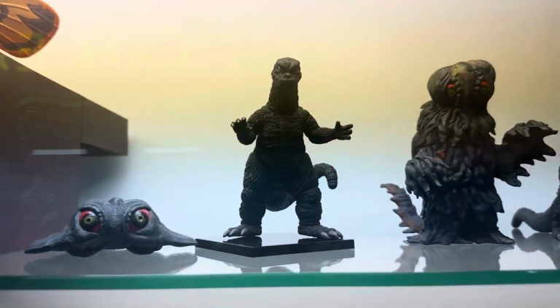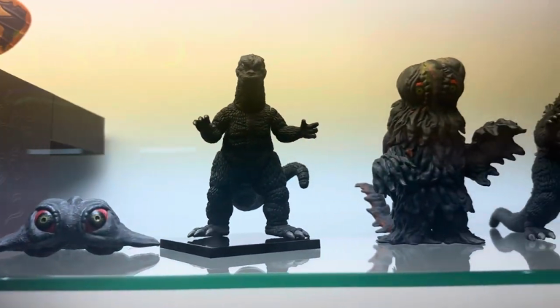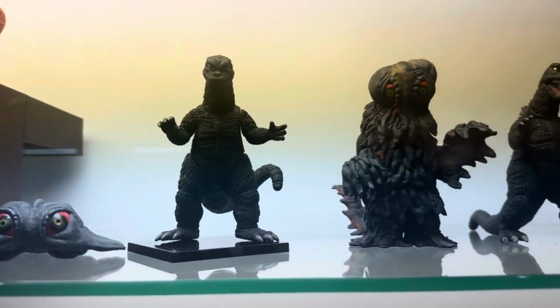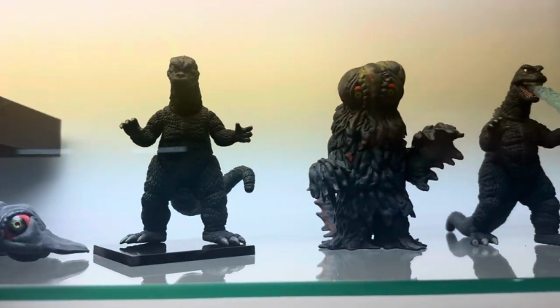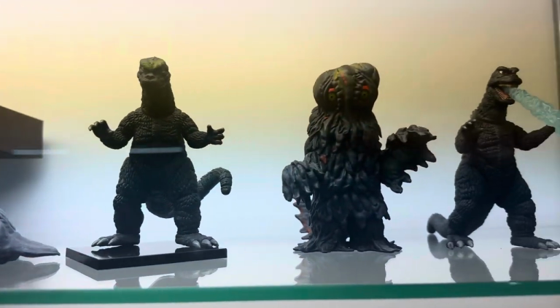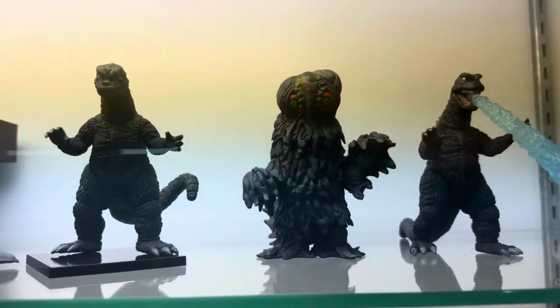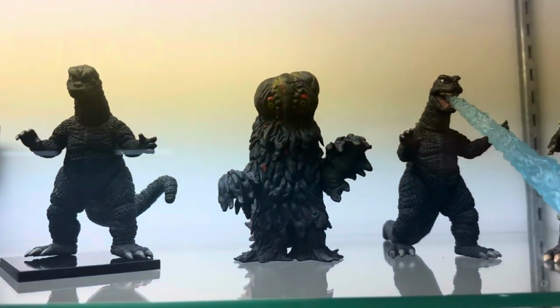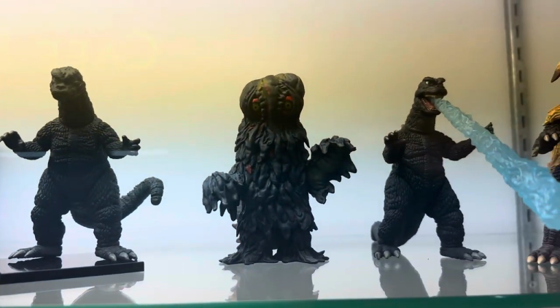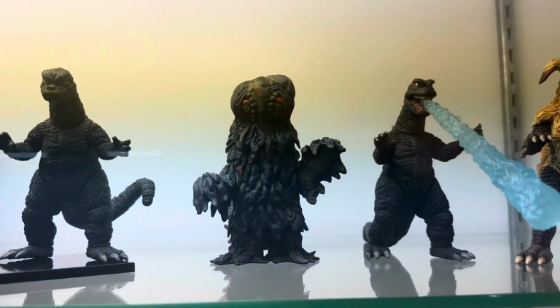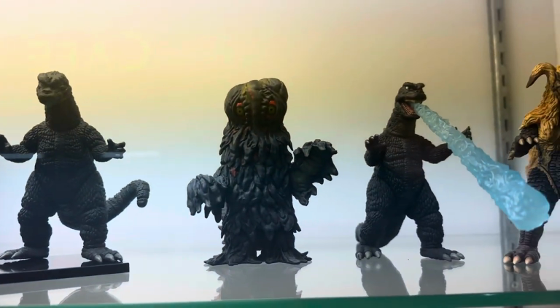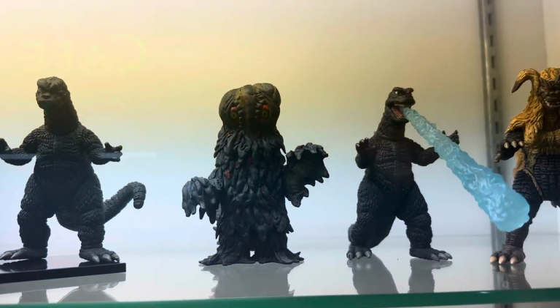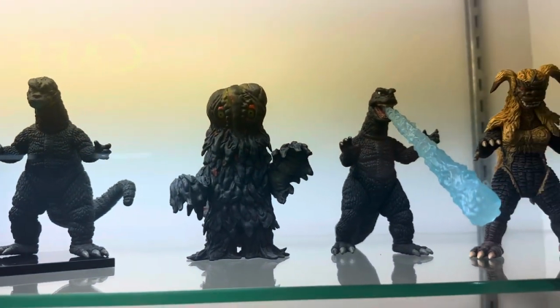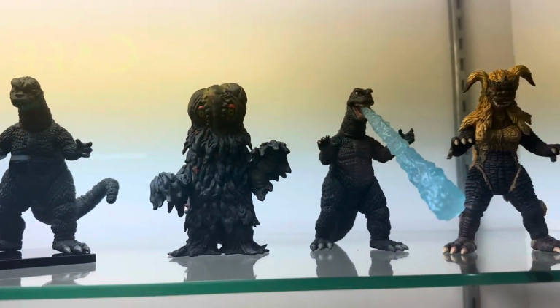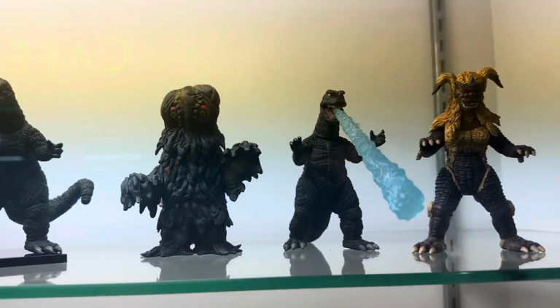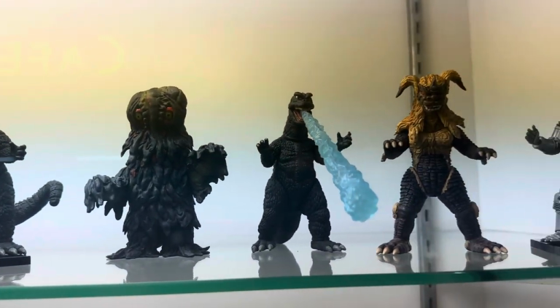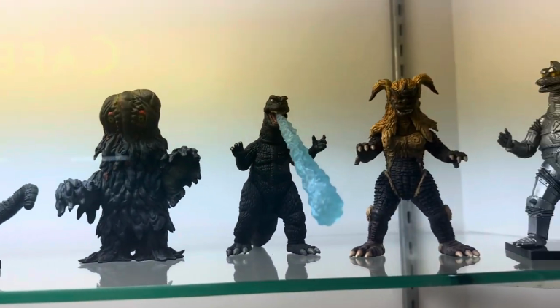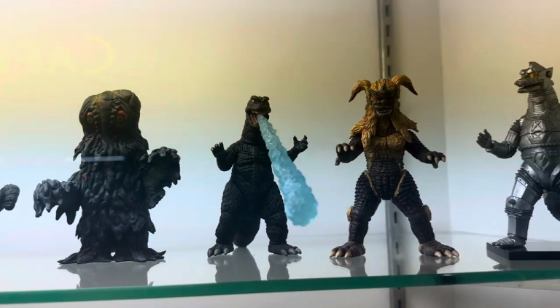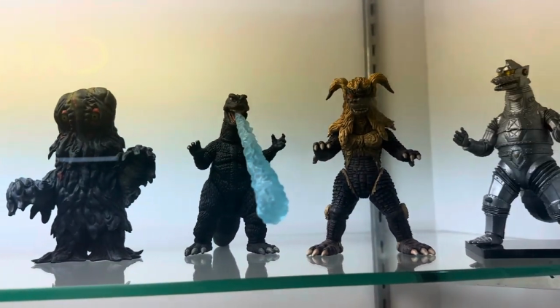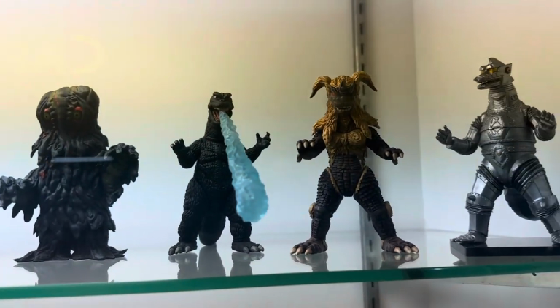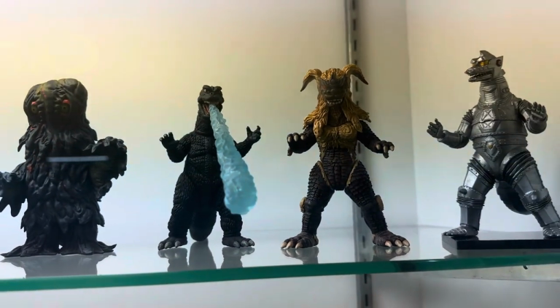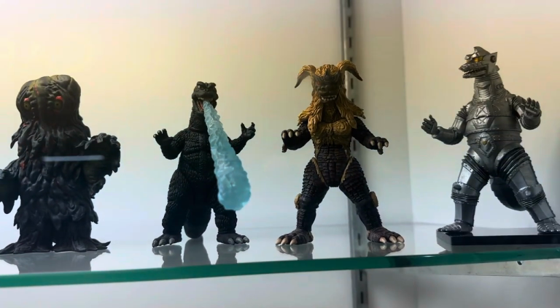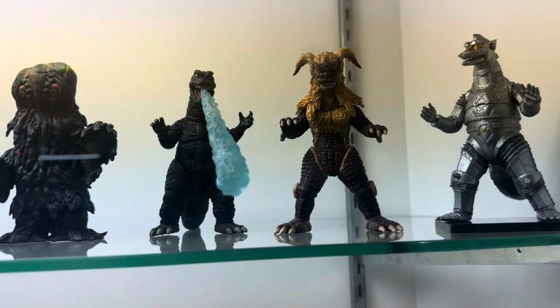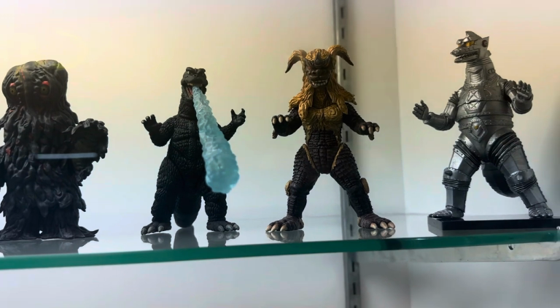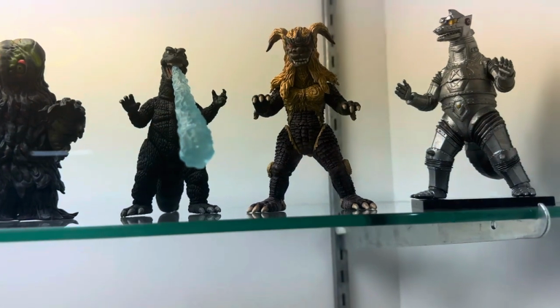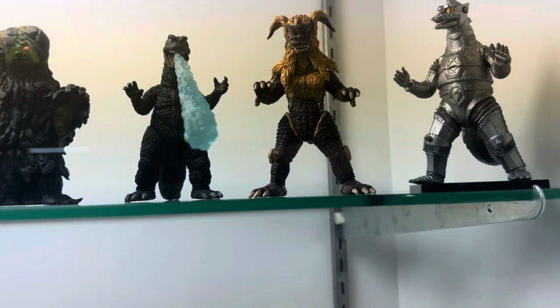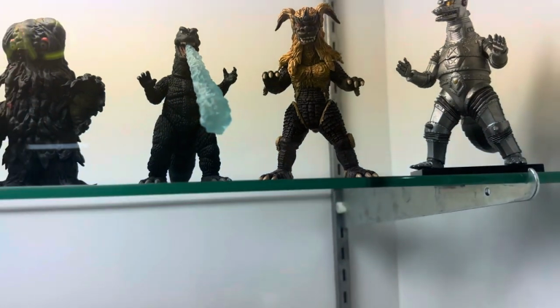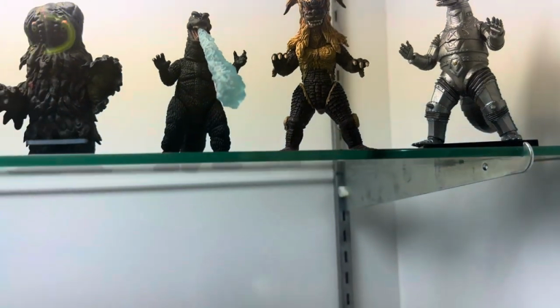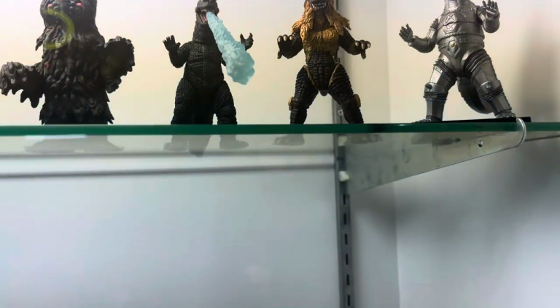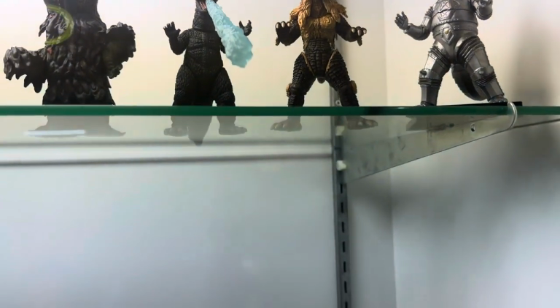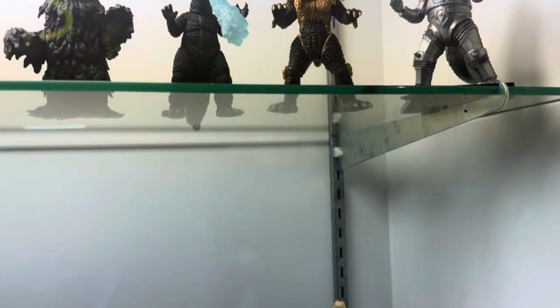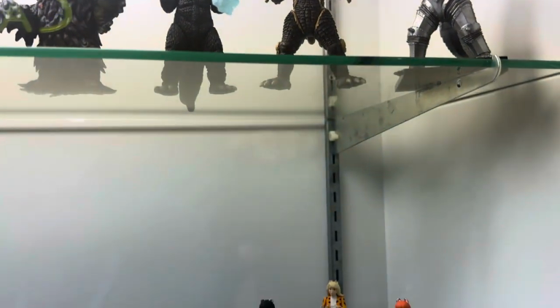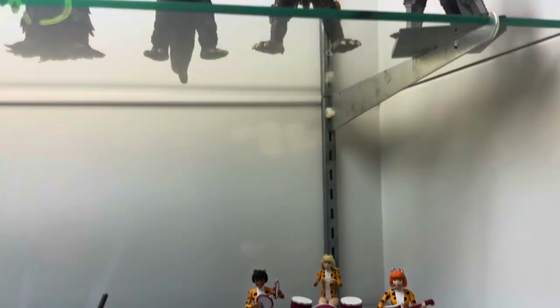More Godzilla and Kaiju over here, and then we got some new stuff on display.